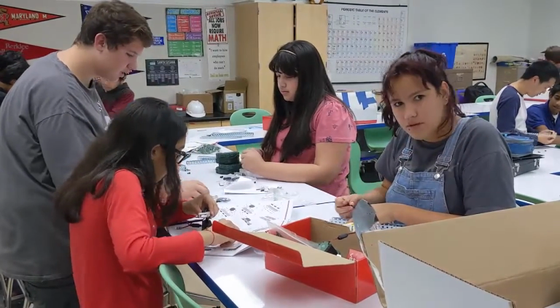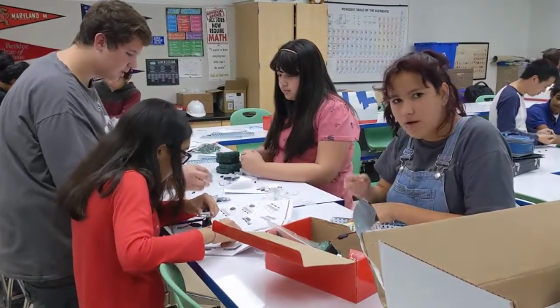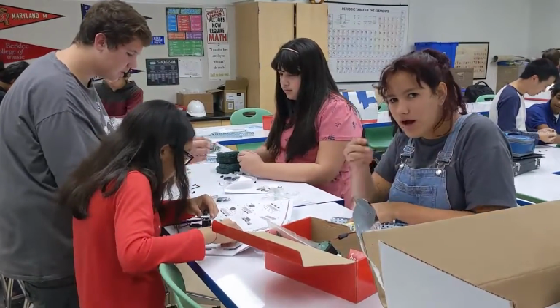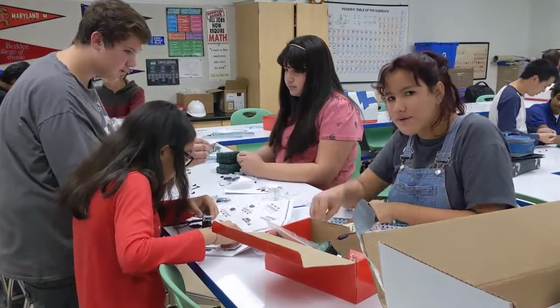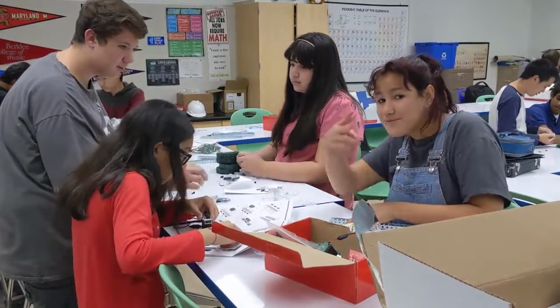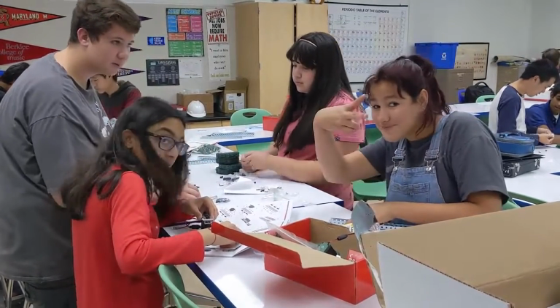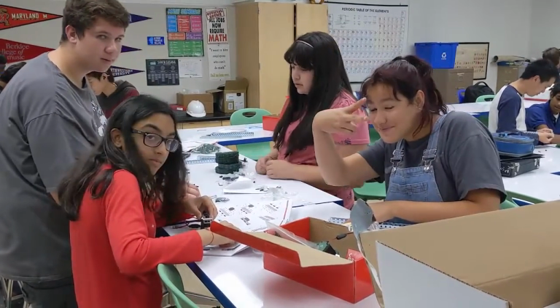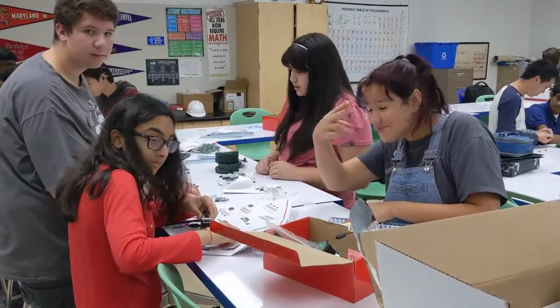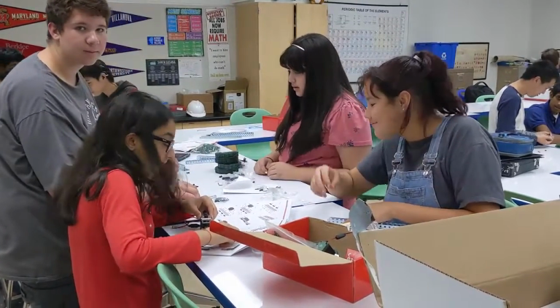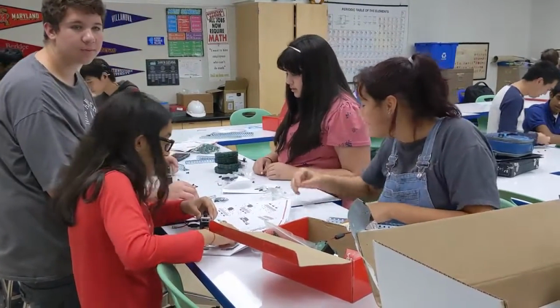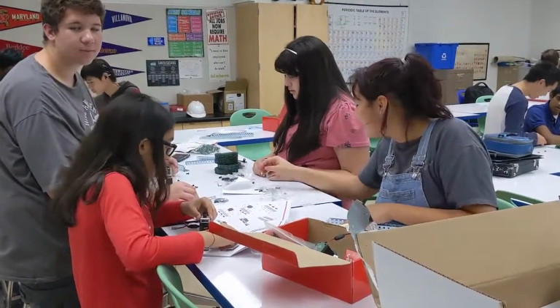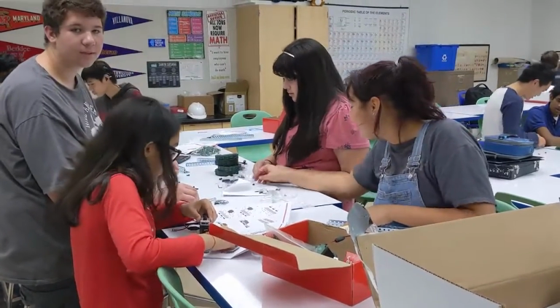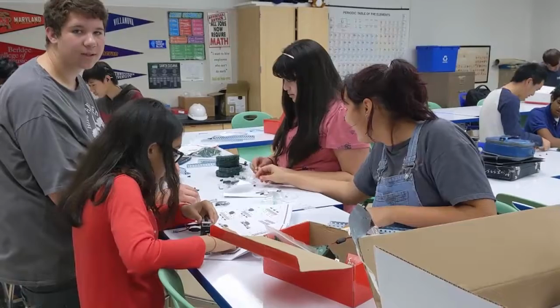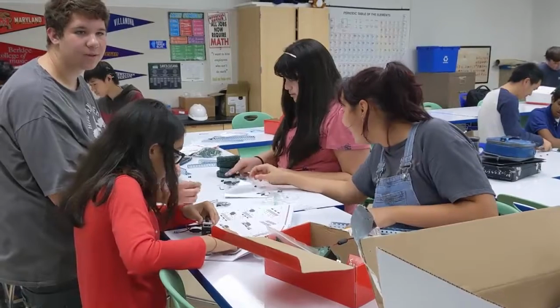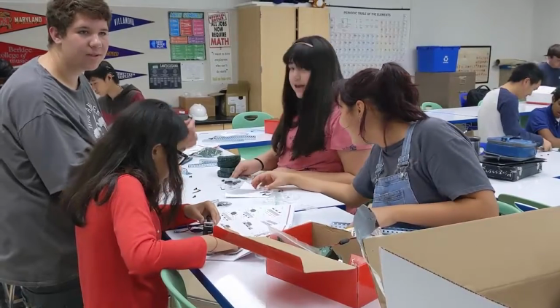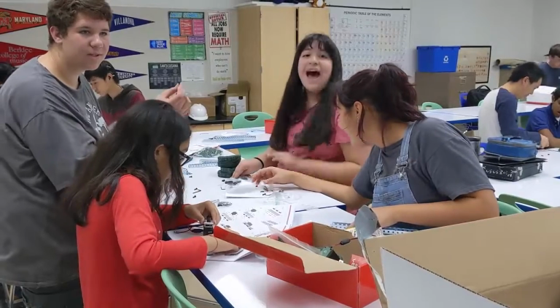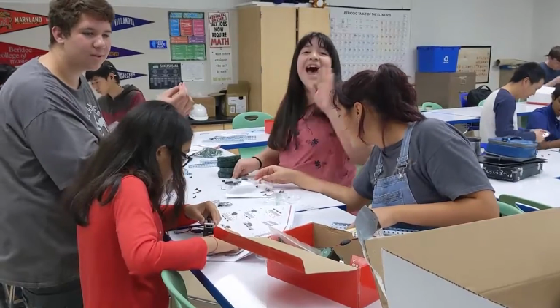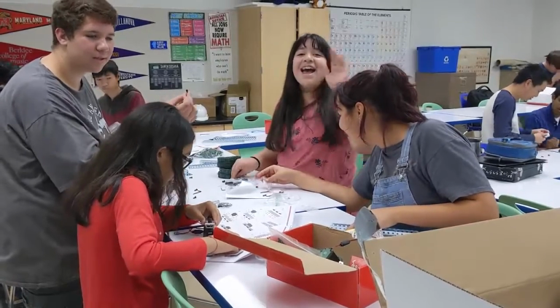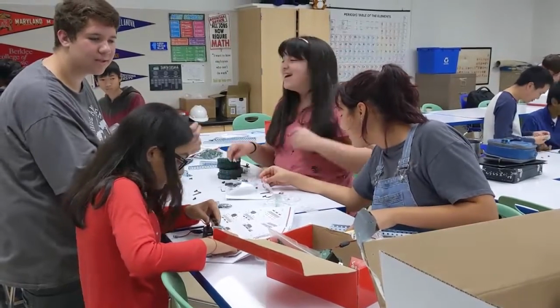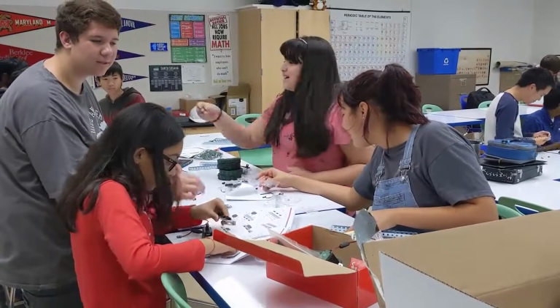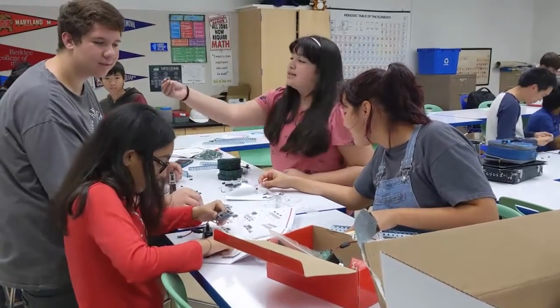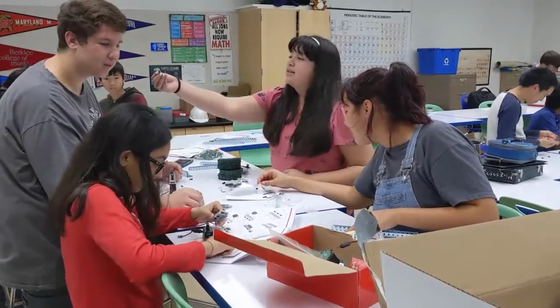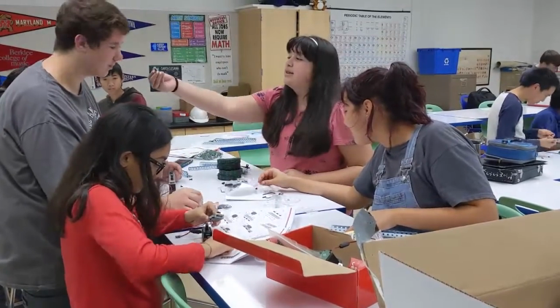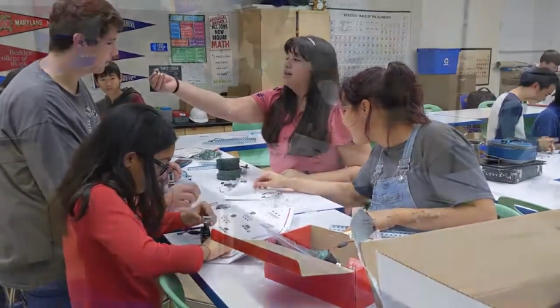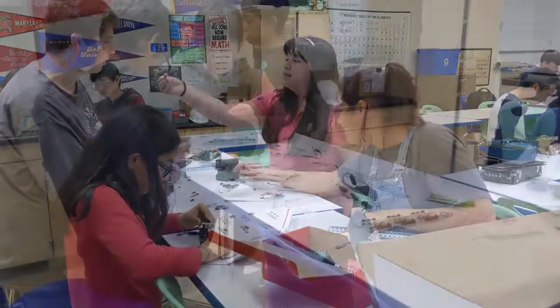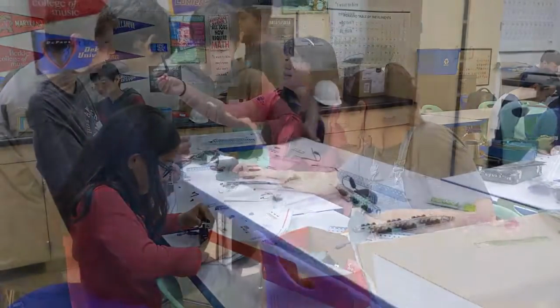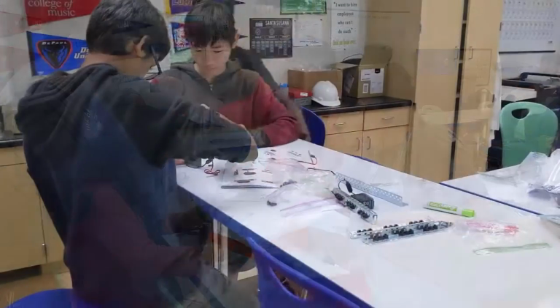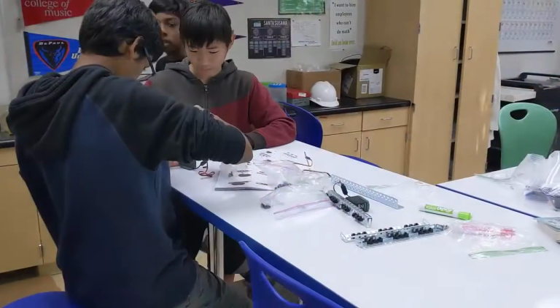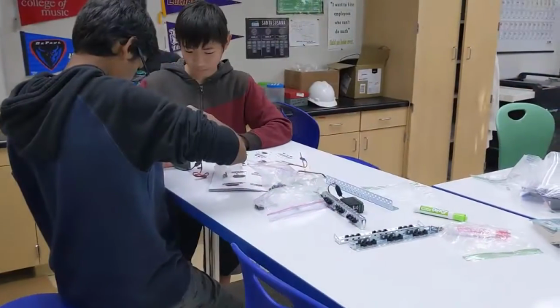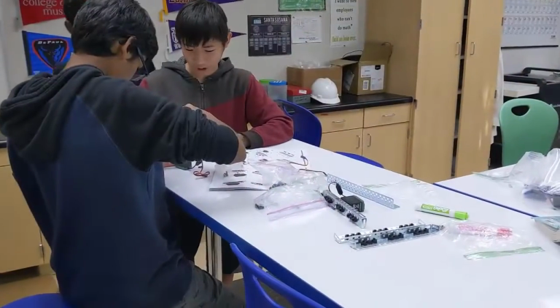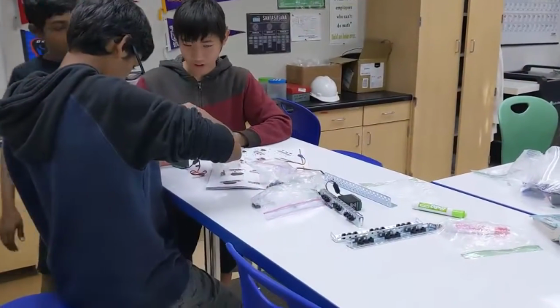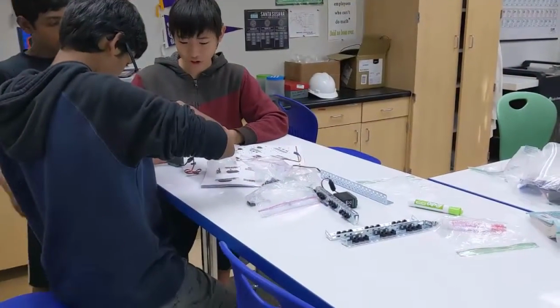Oh, hi. Hello. Hi. Hi. Oh, you got the person.